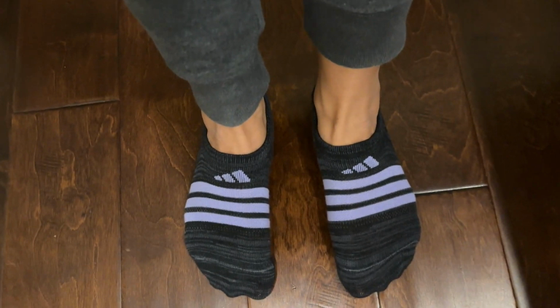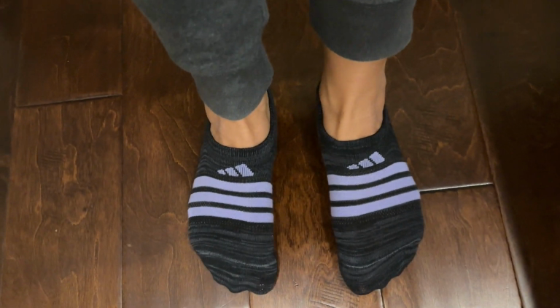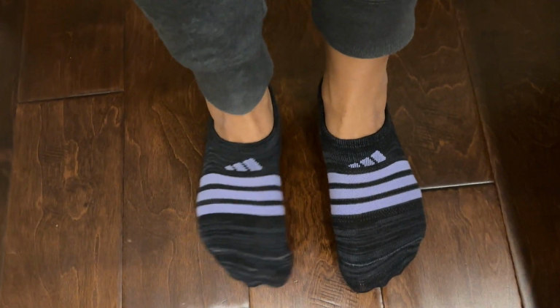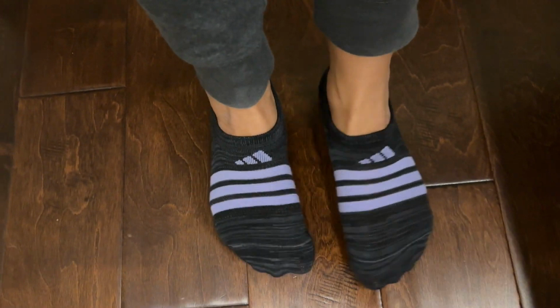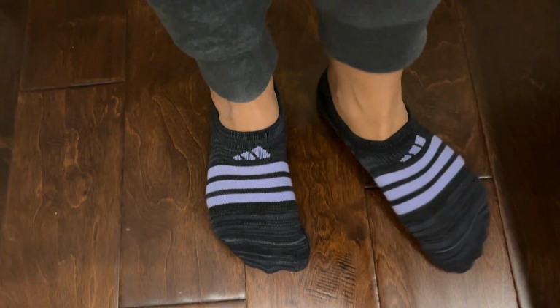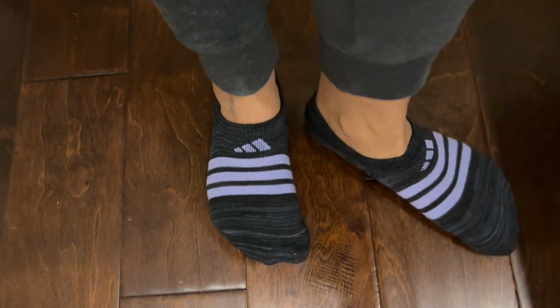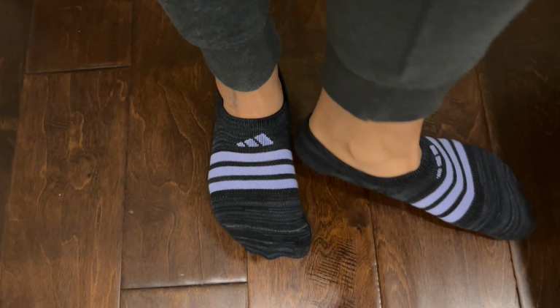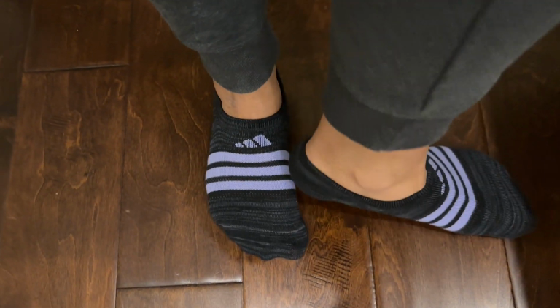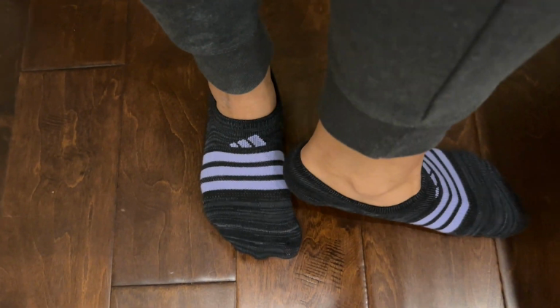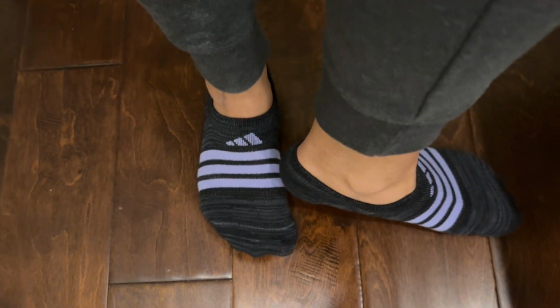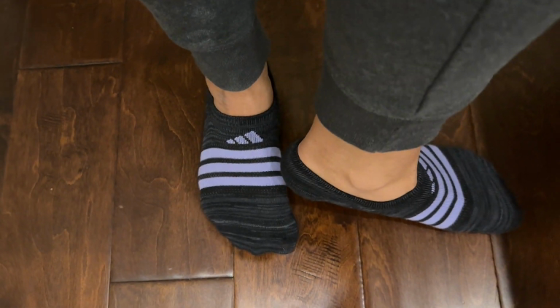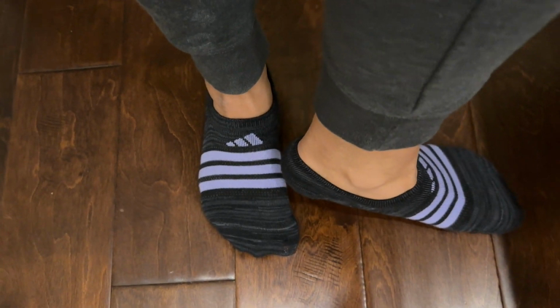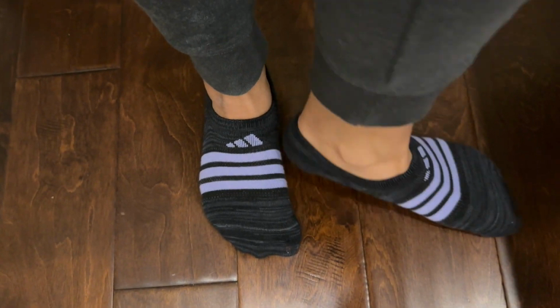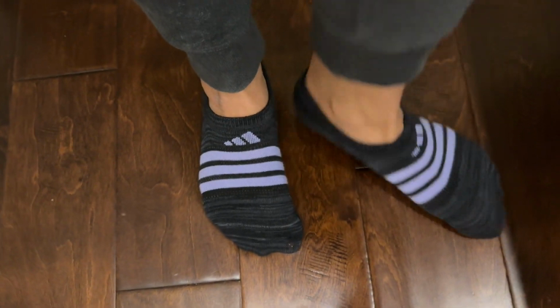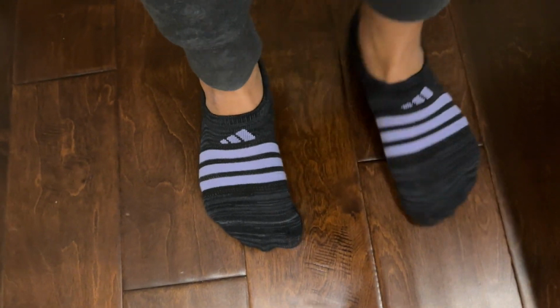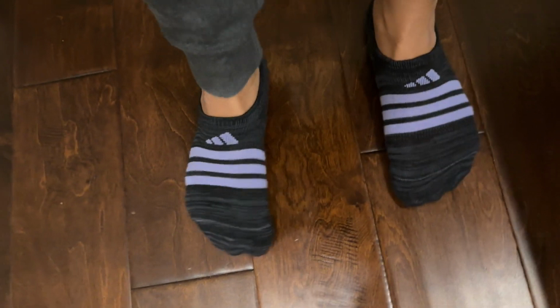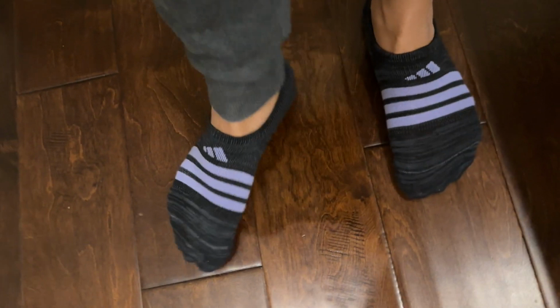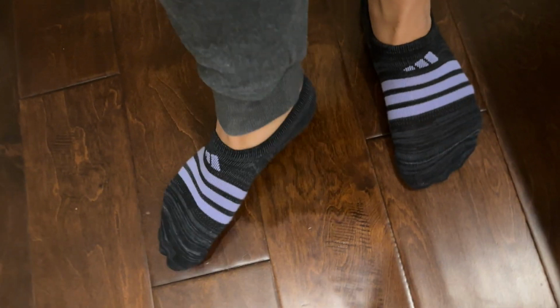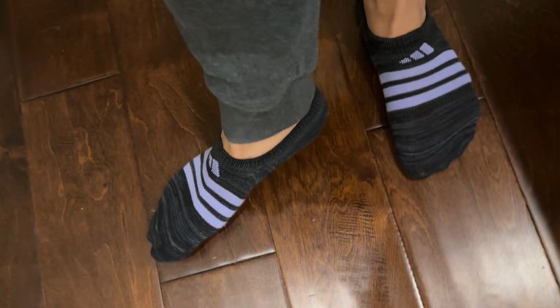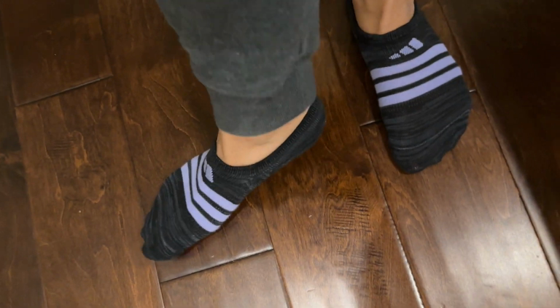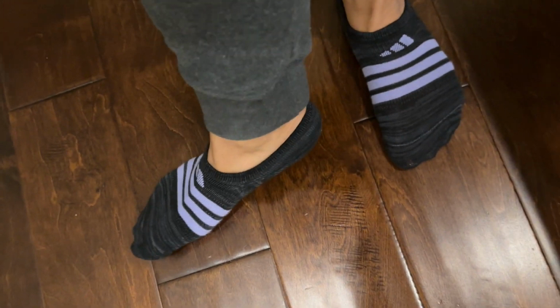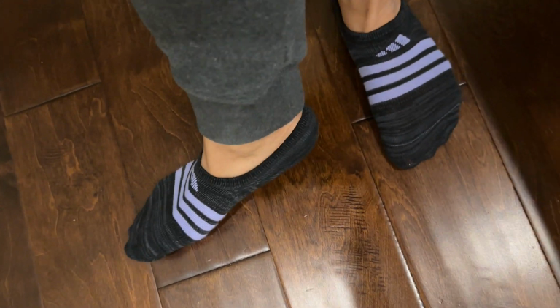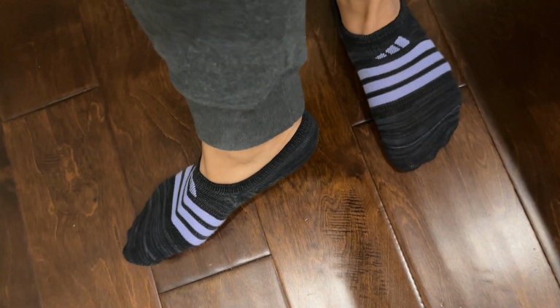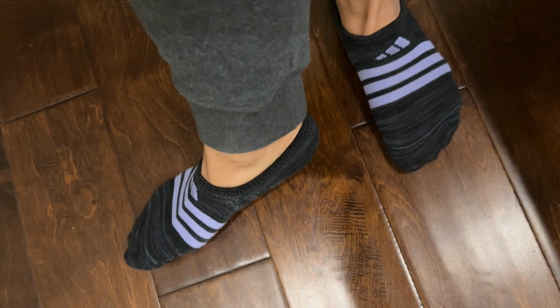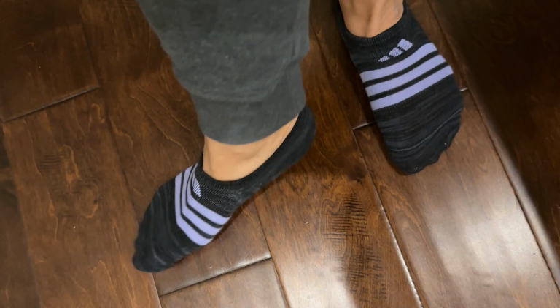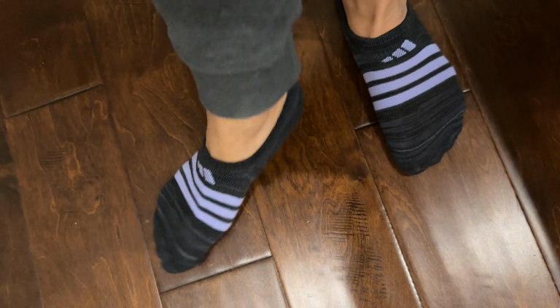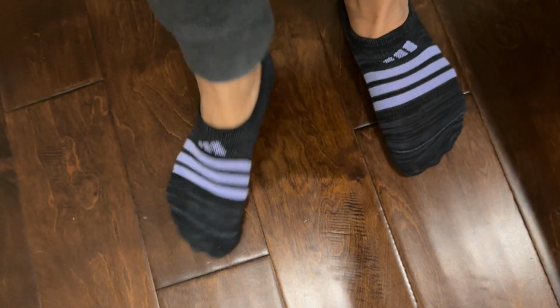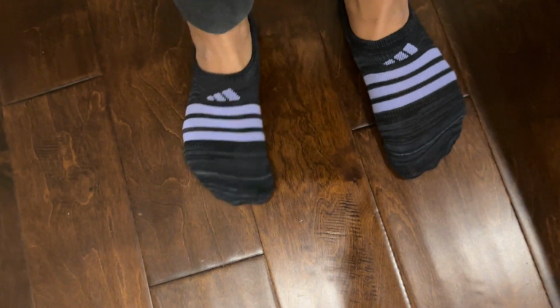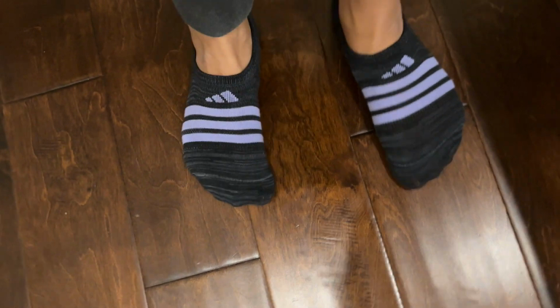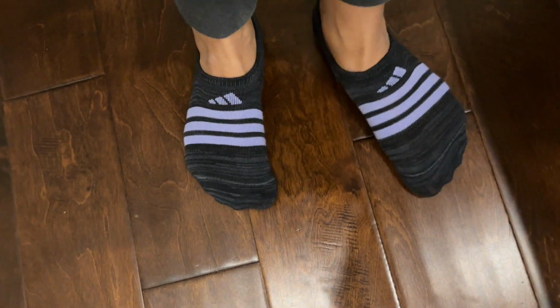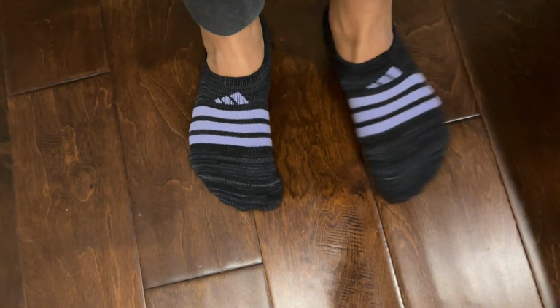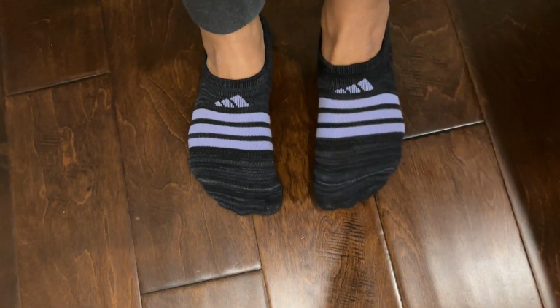Overall, if you love socks that are not too thick, no-show, and comfortable, I recommend these.